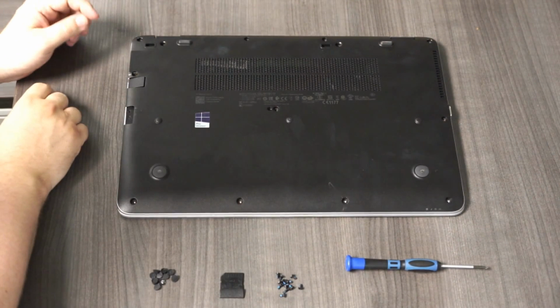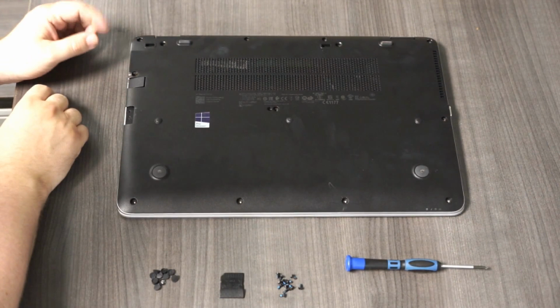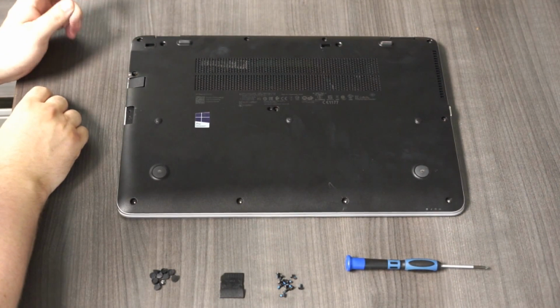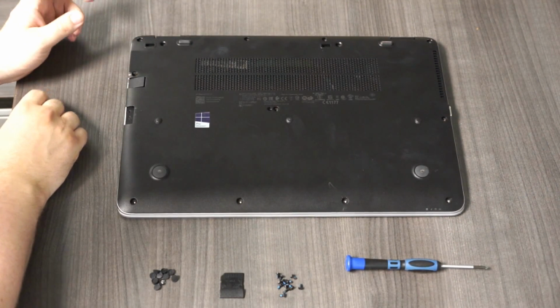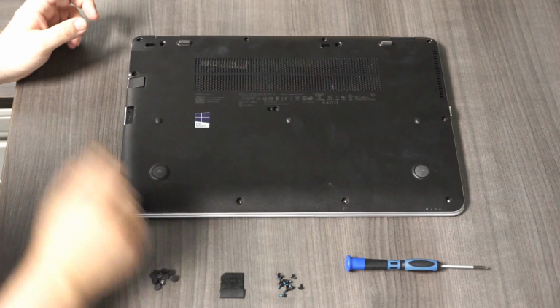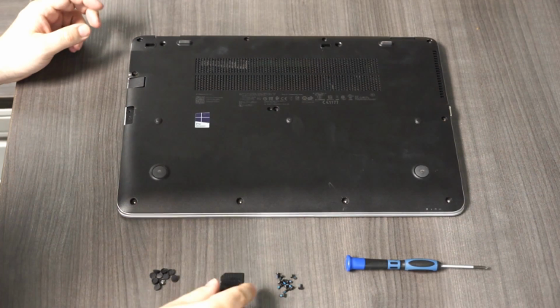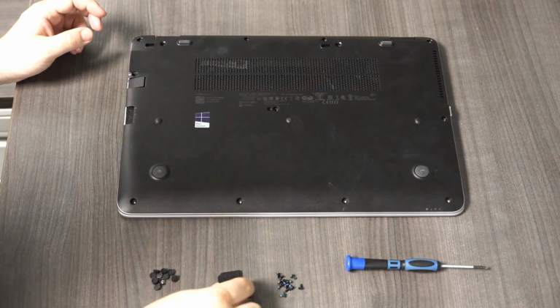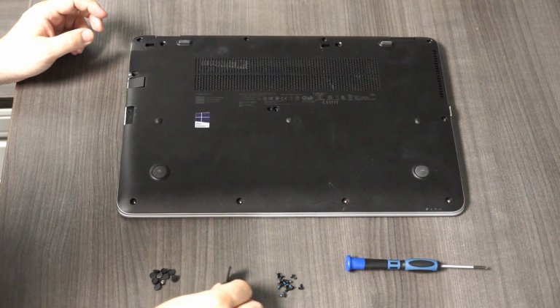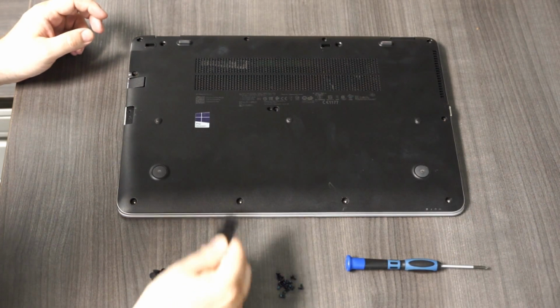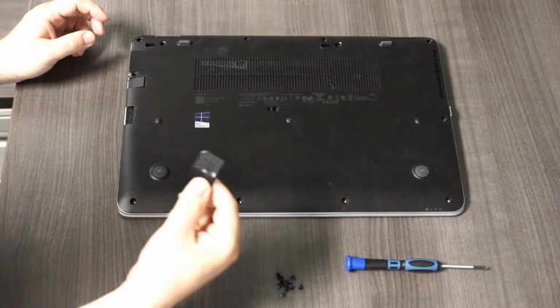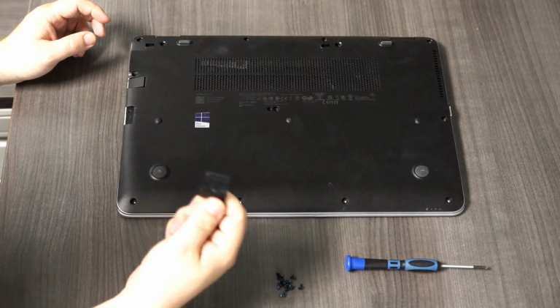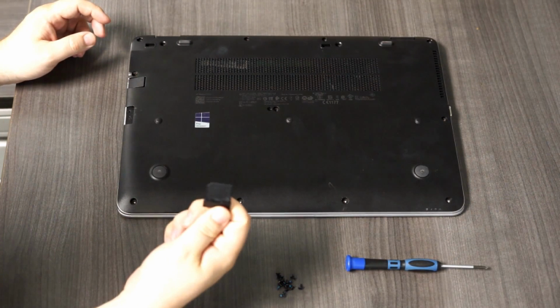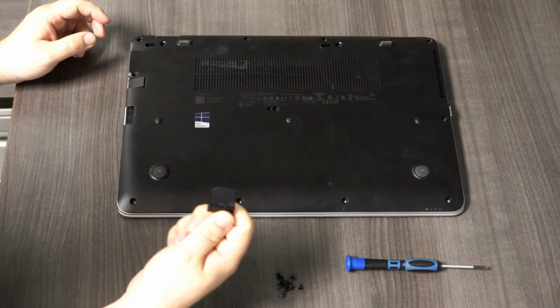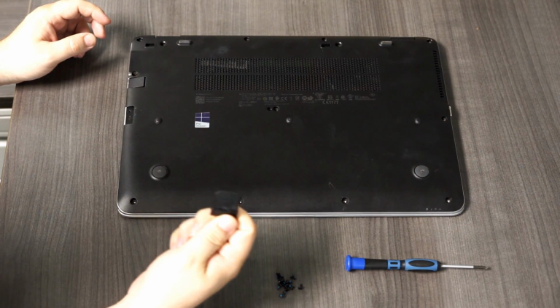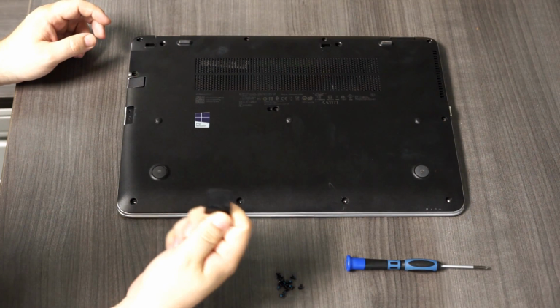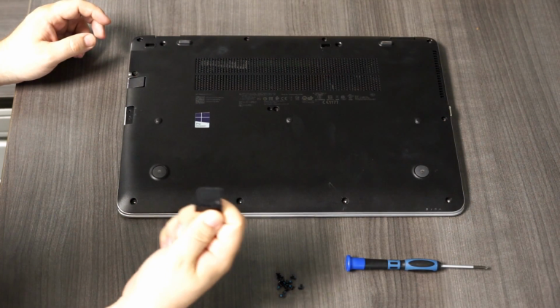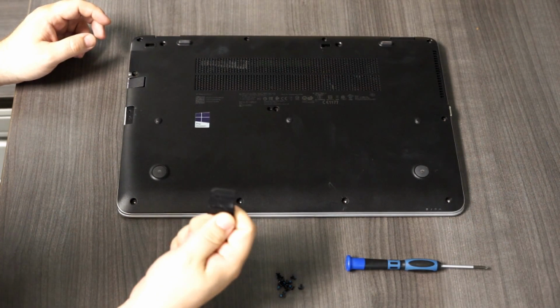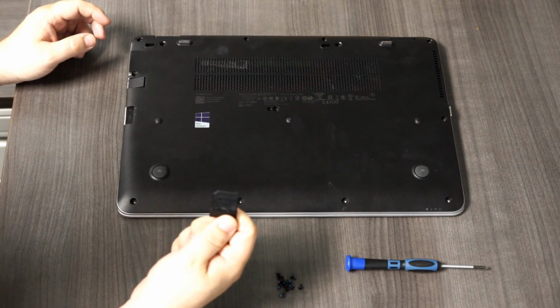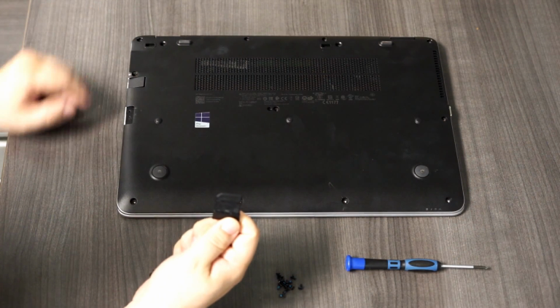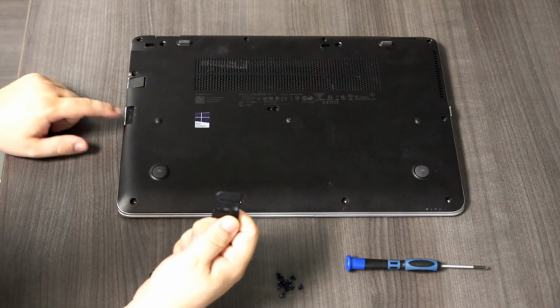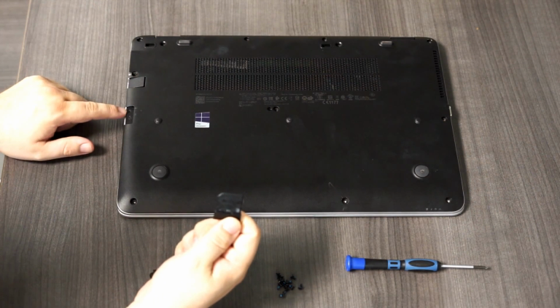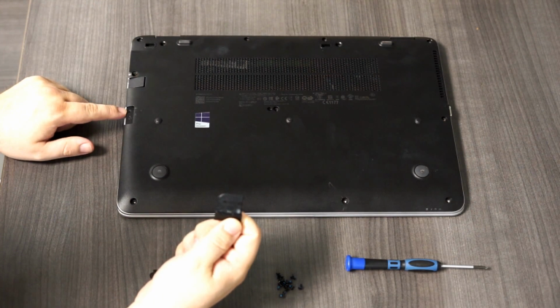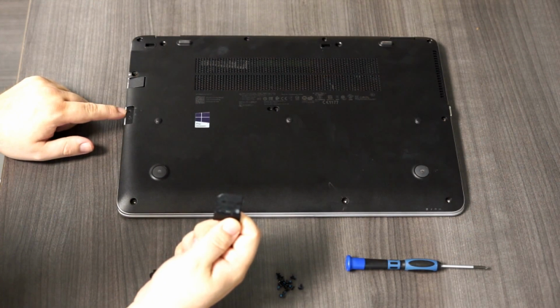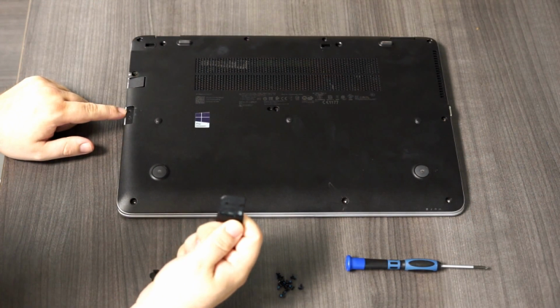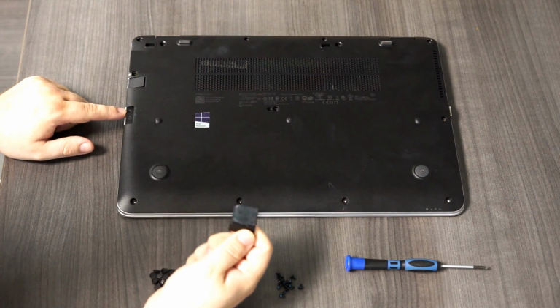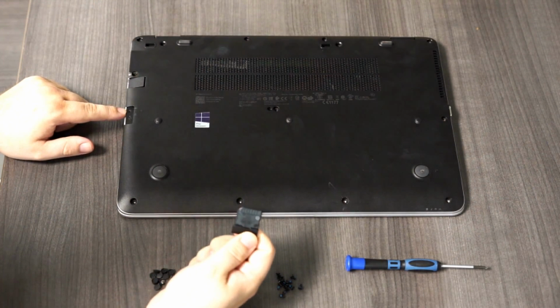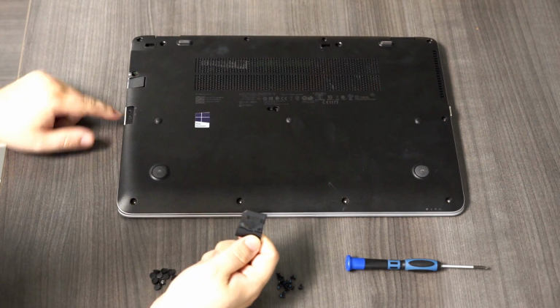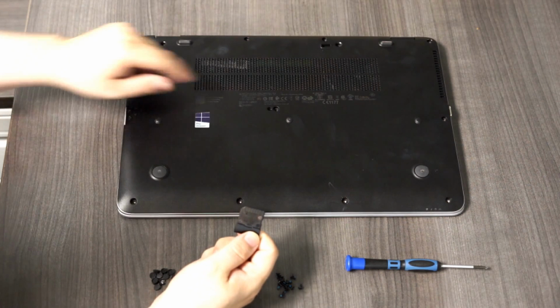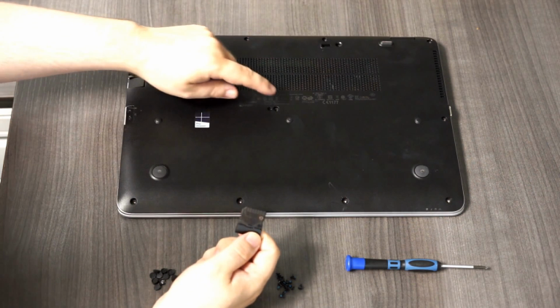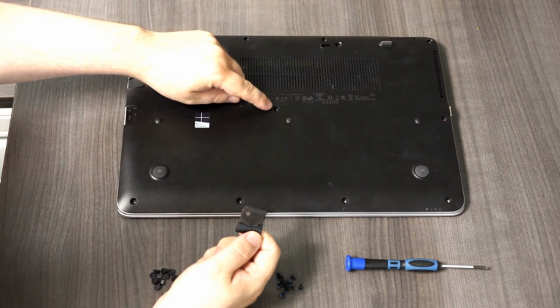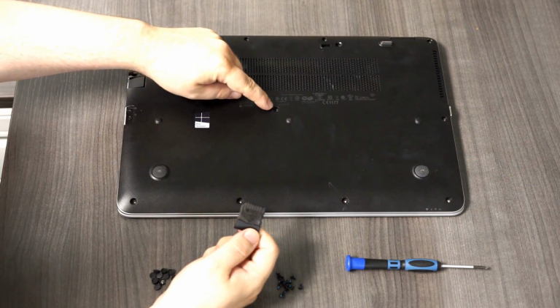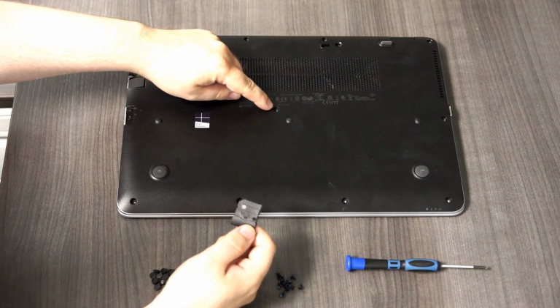The only ones you've got to look out for is the one hidden underneath the SD card — it's right here — and then the one in the center.